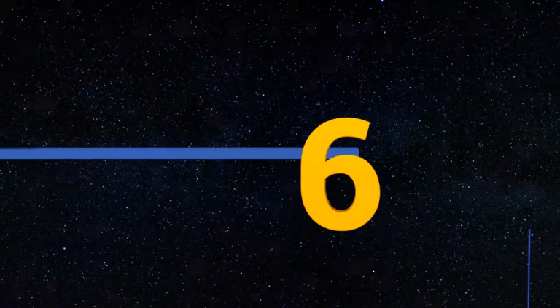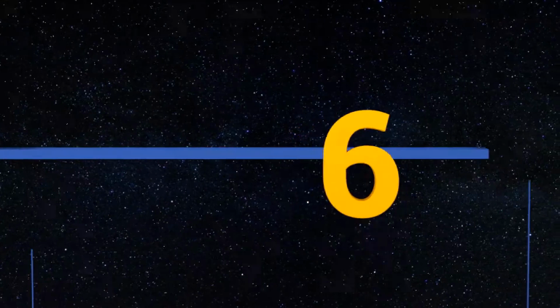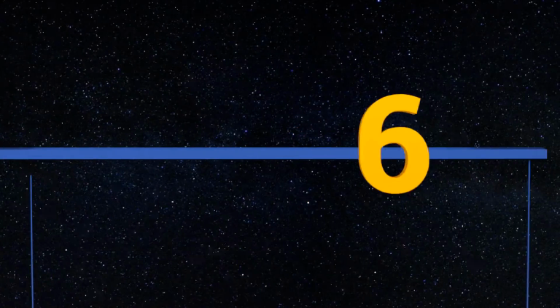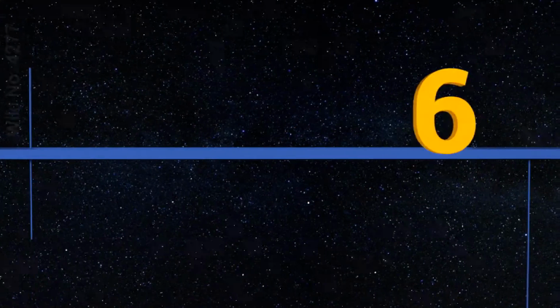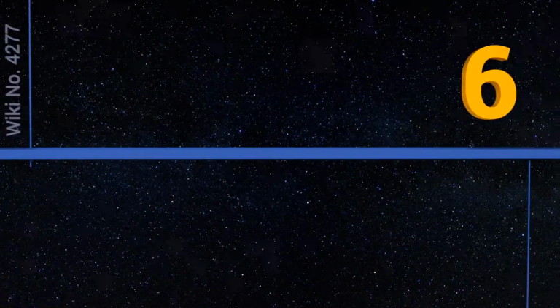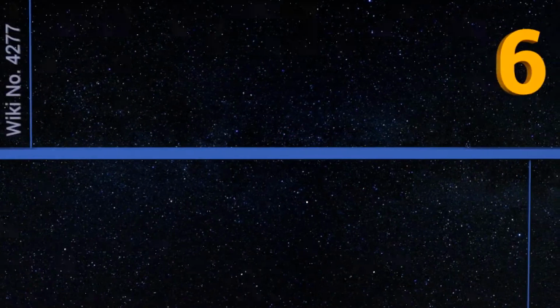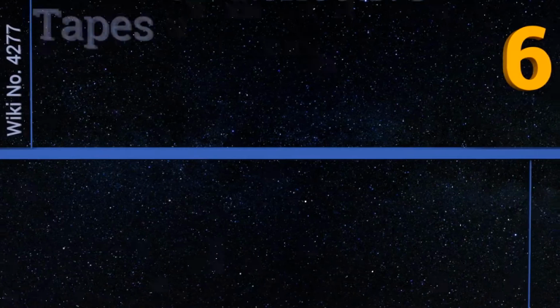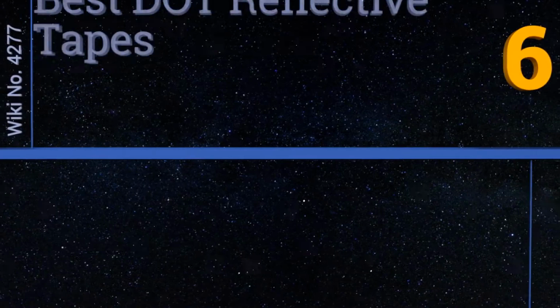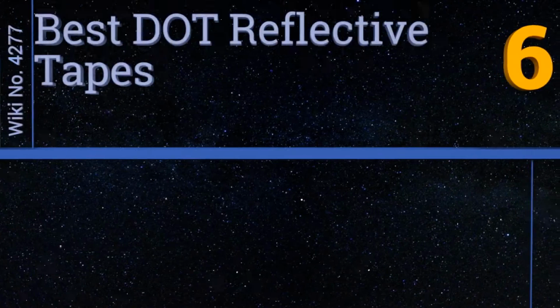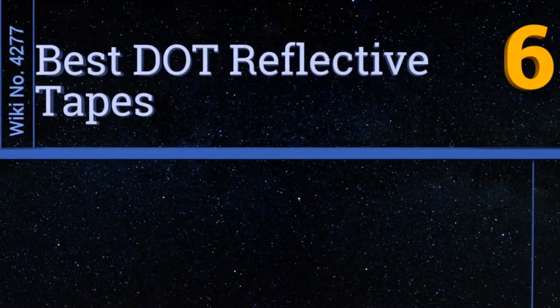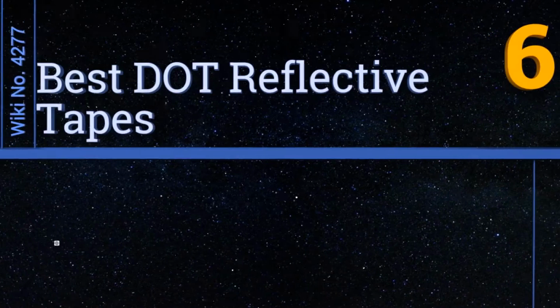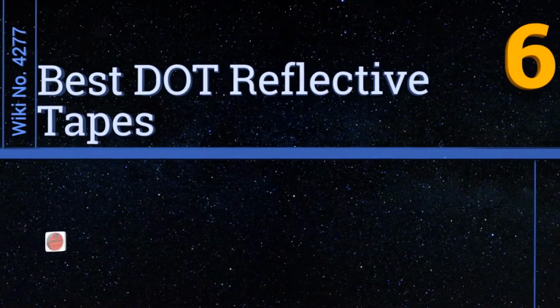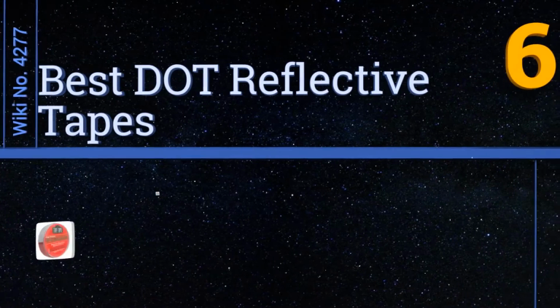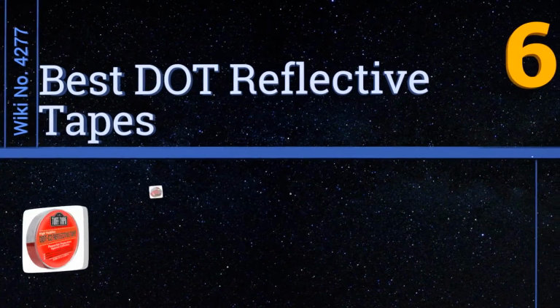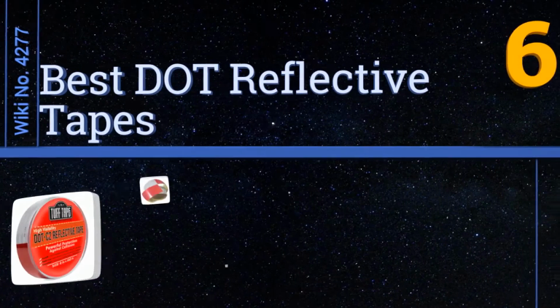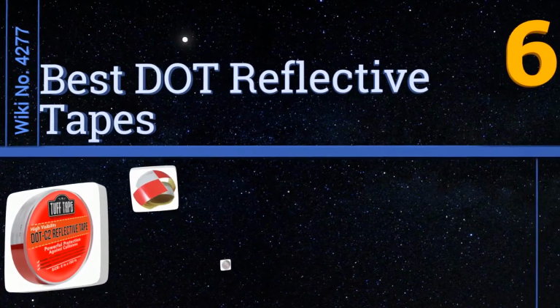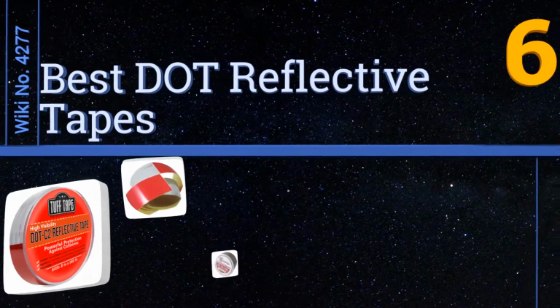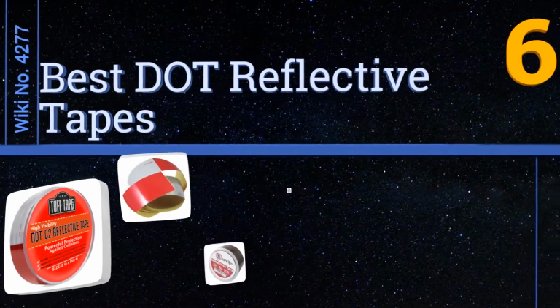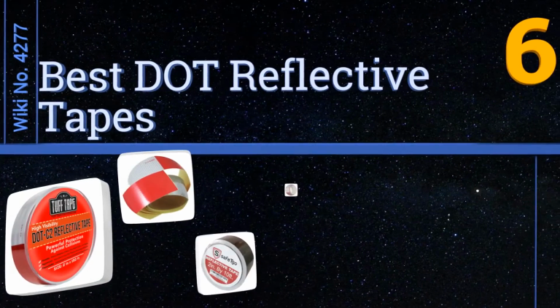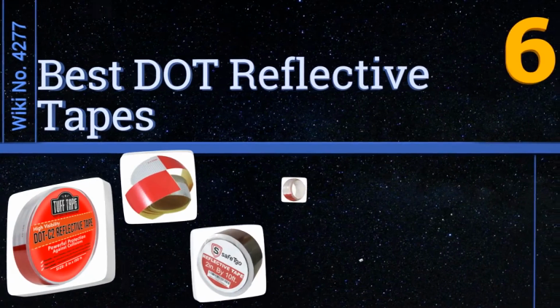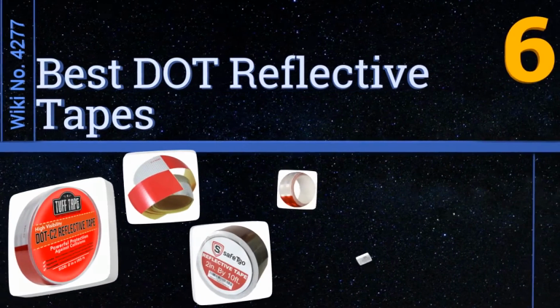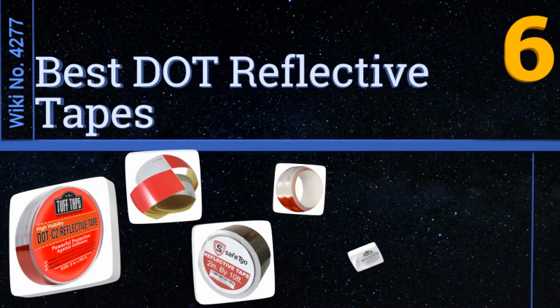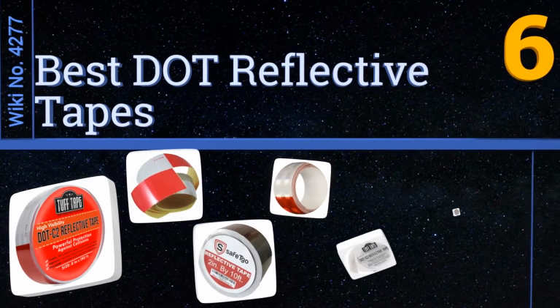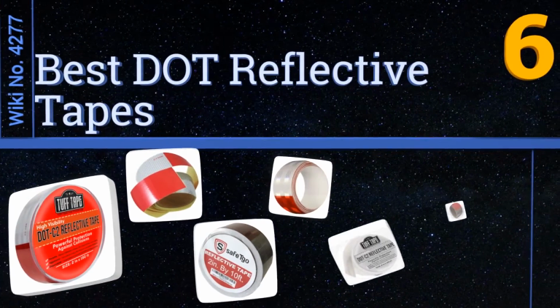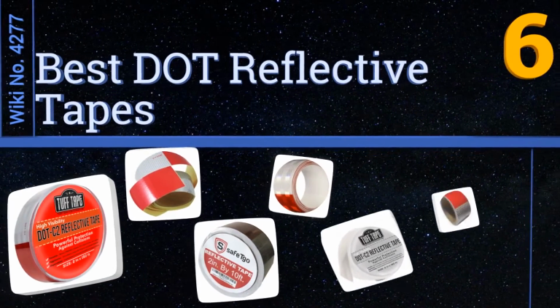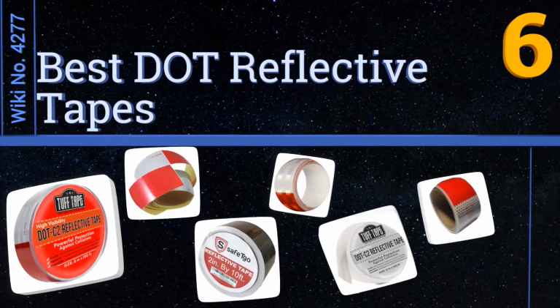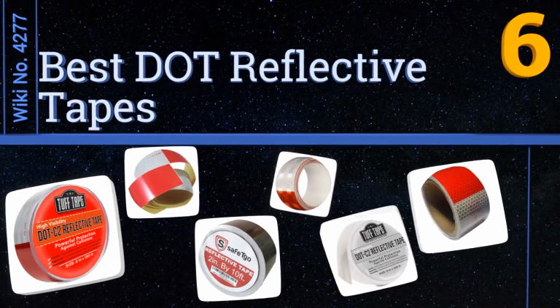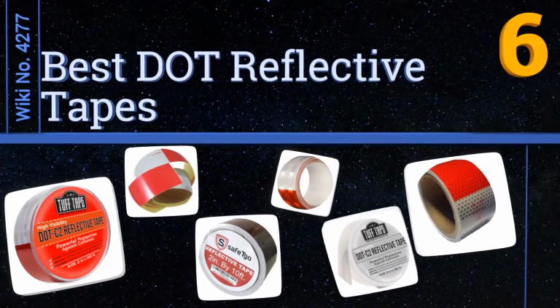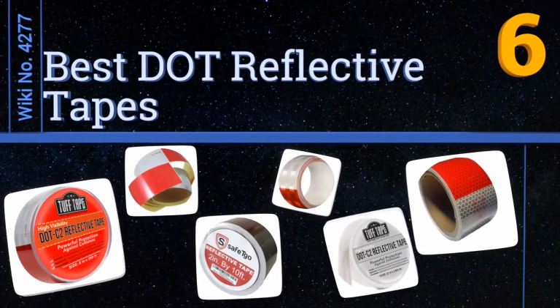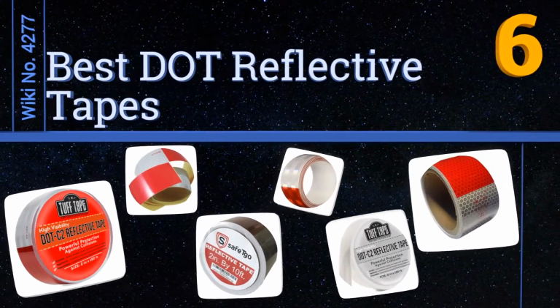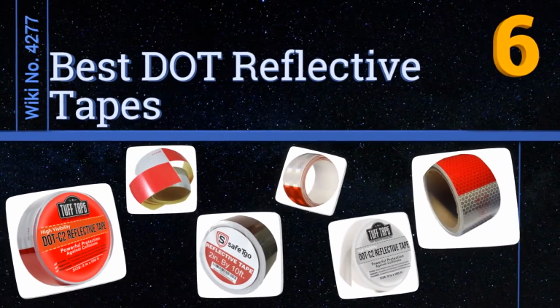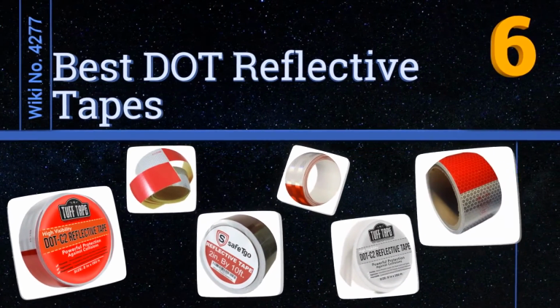Easyvid presents the six best DOT reflective tapes. Let's get started with the list.